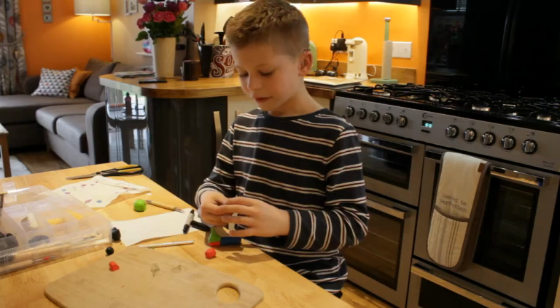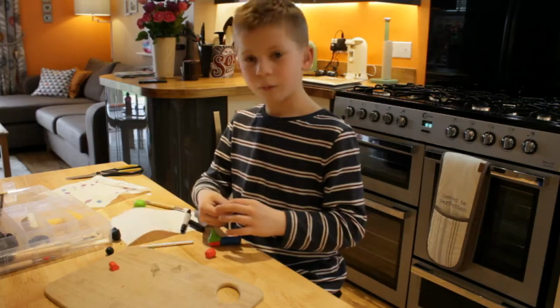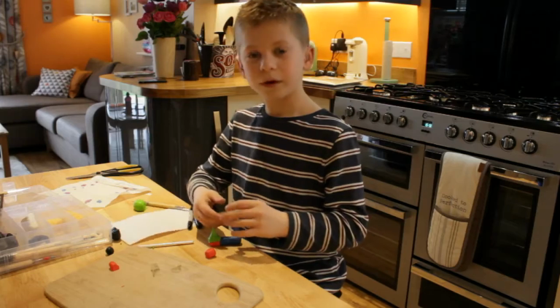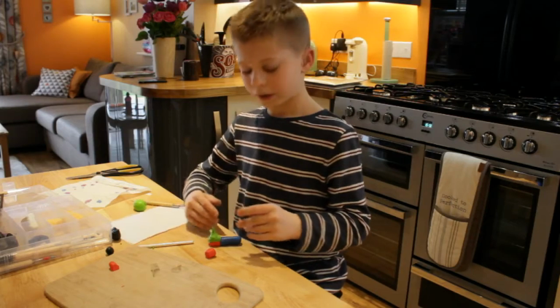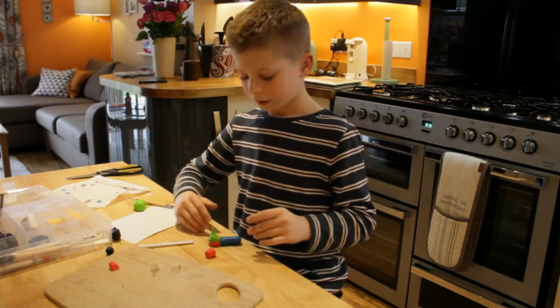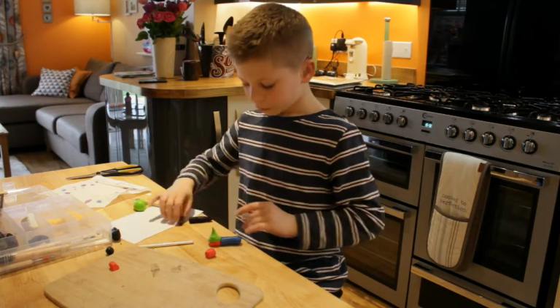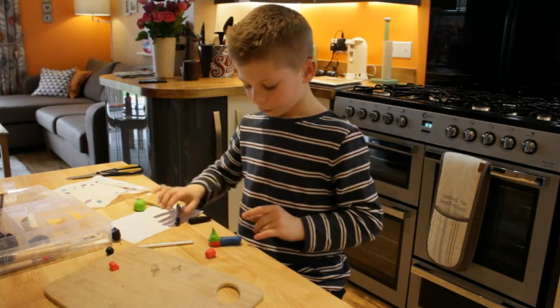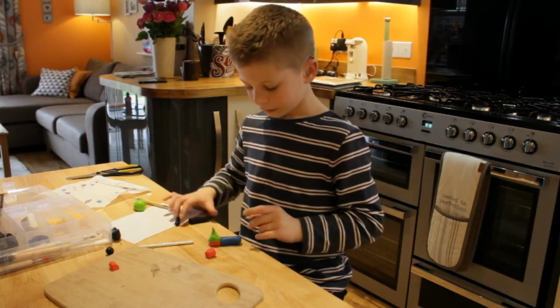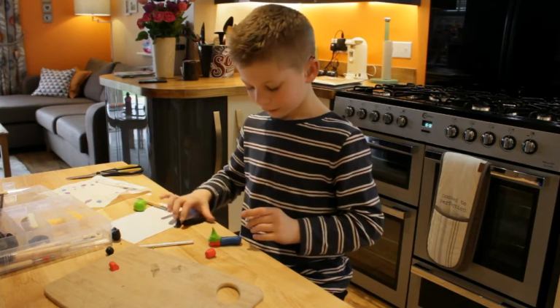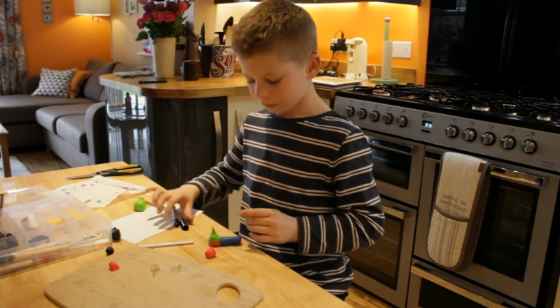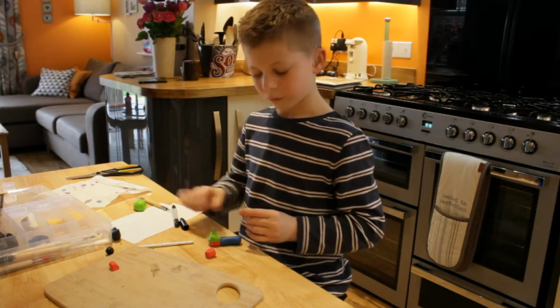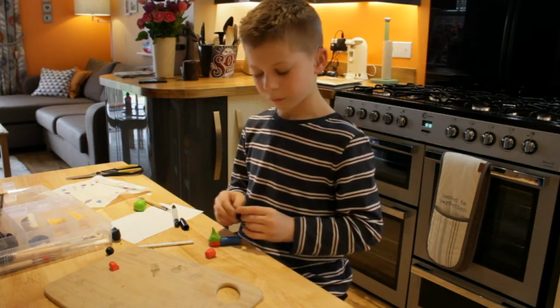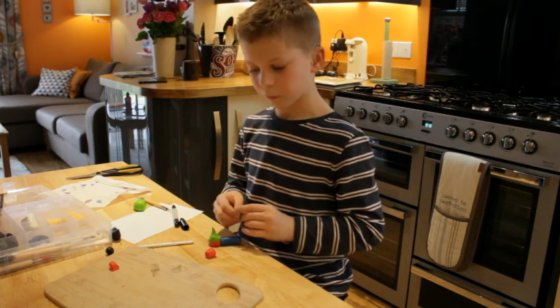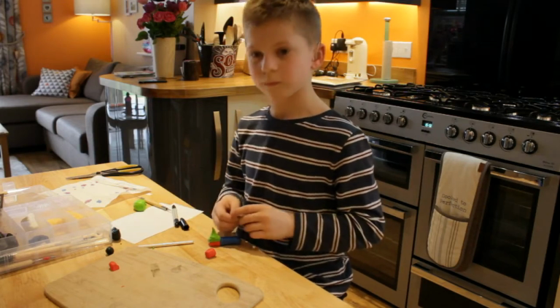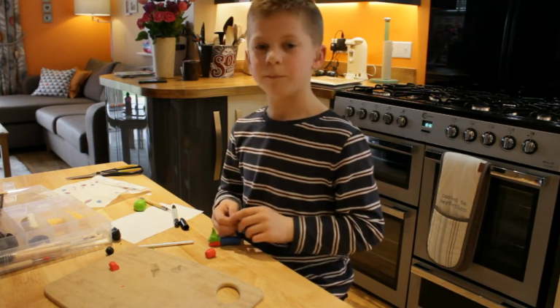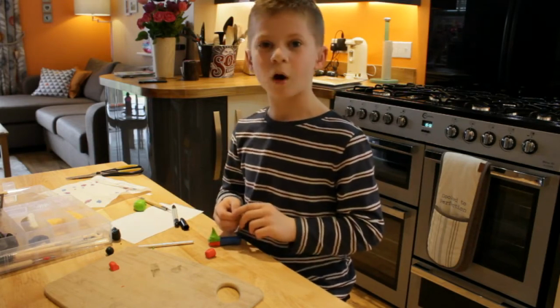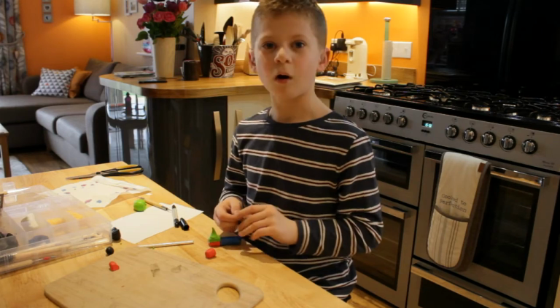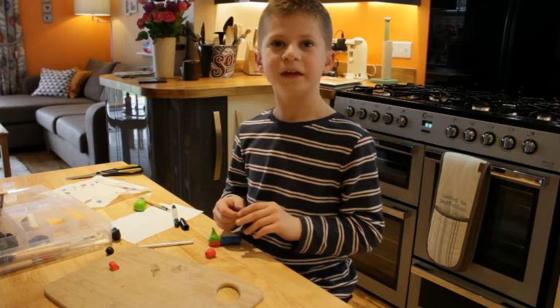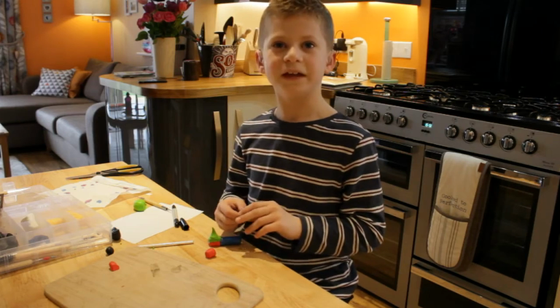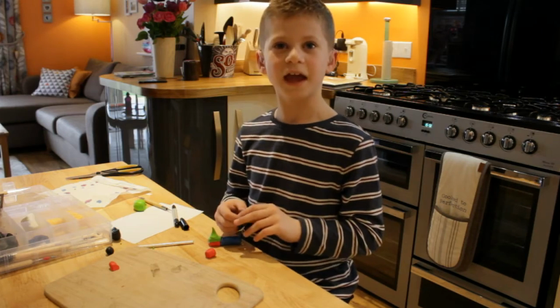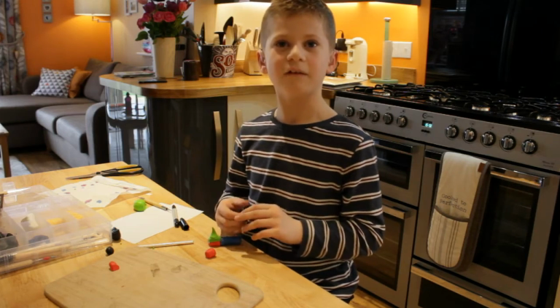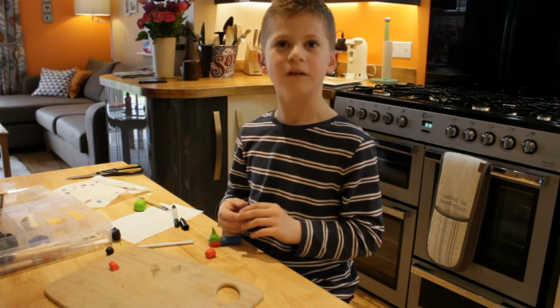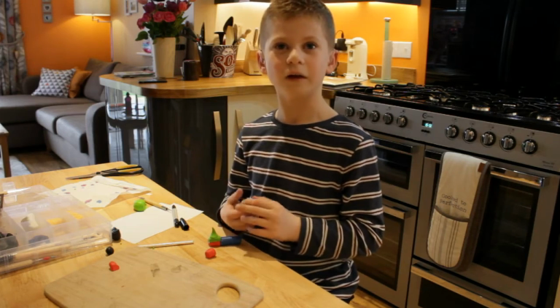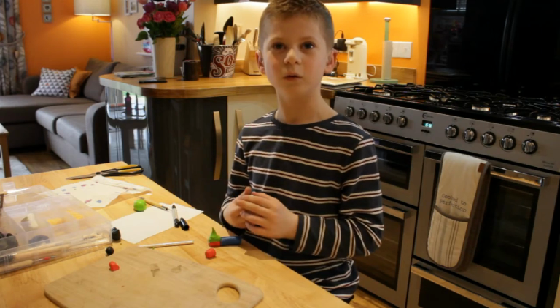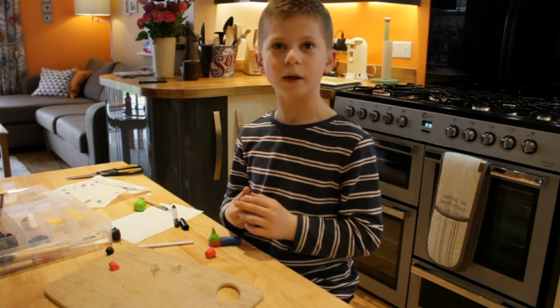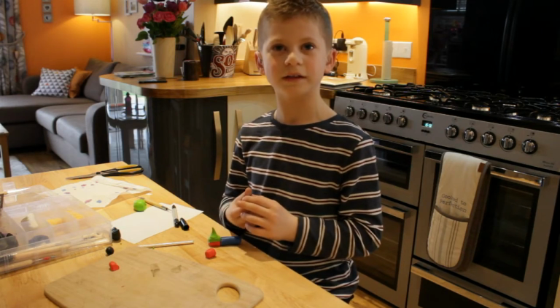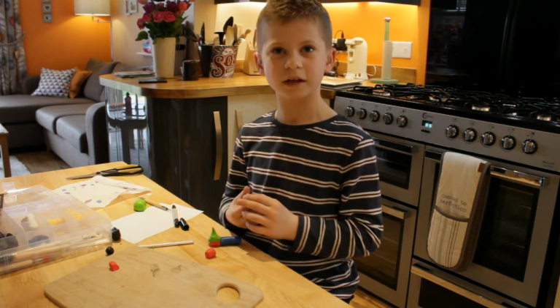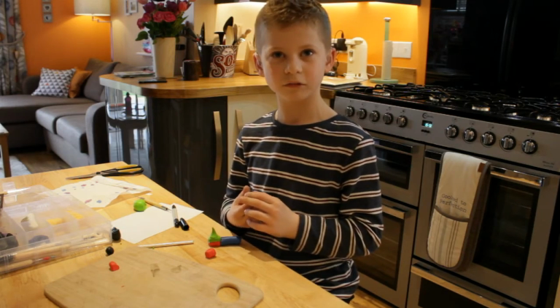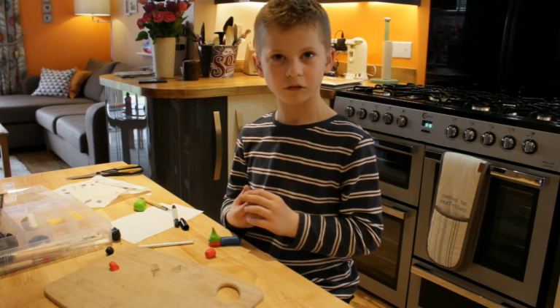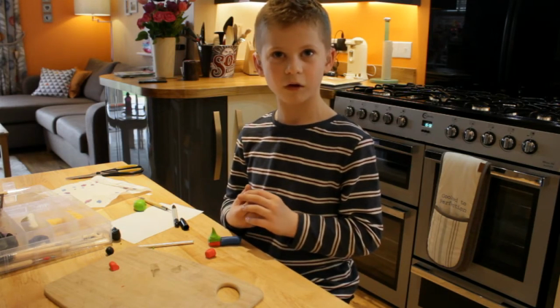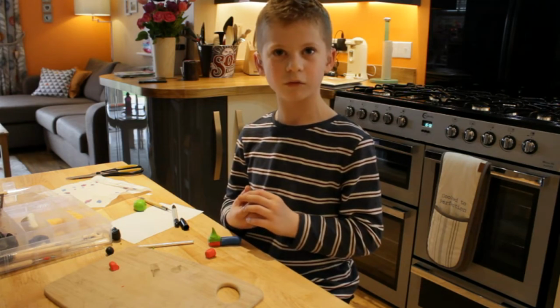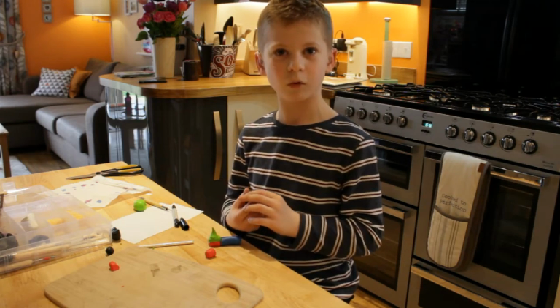Now we need to put it in the oven. Remember, be careful and always ask a grown-up.